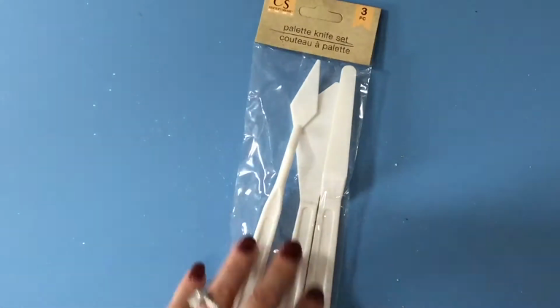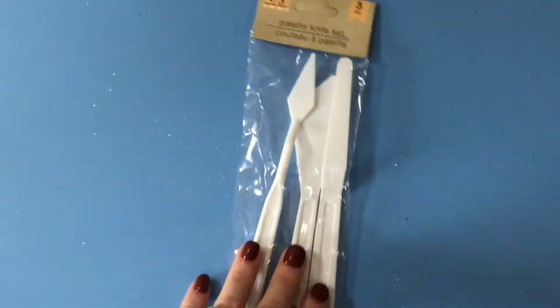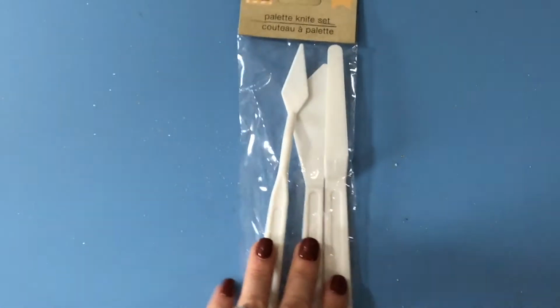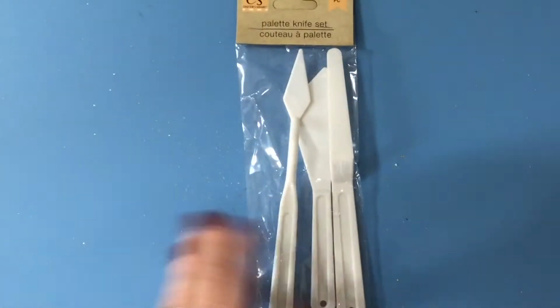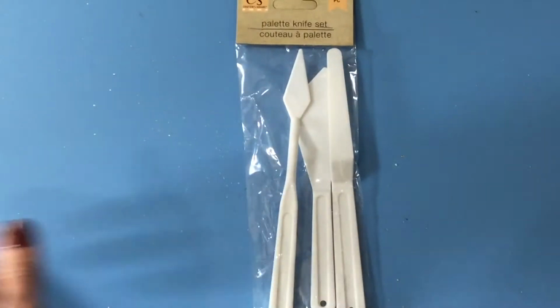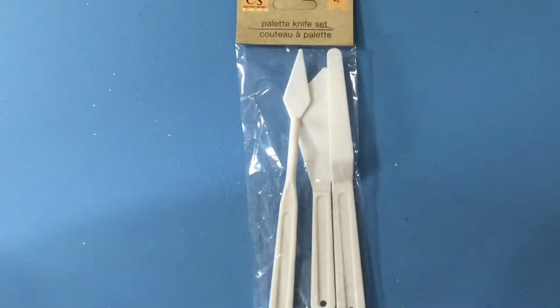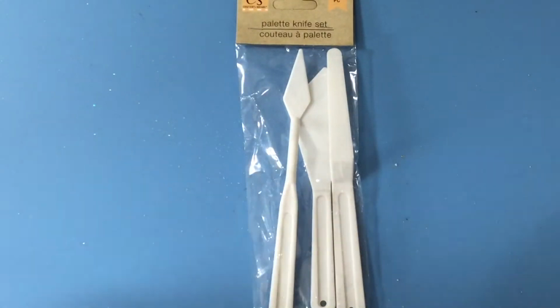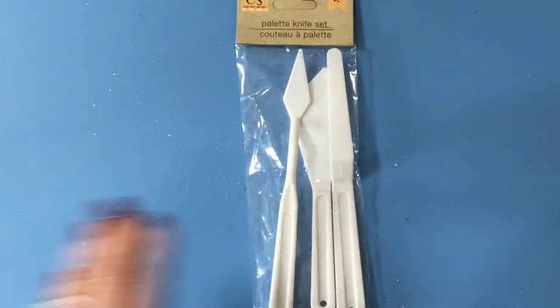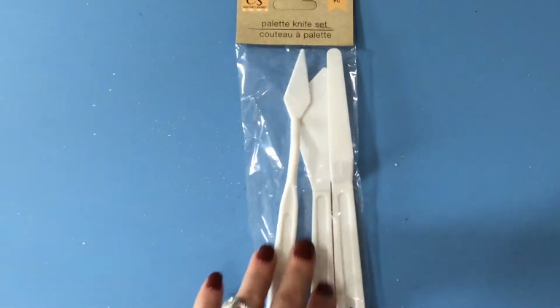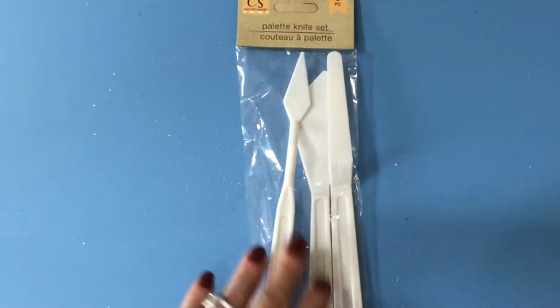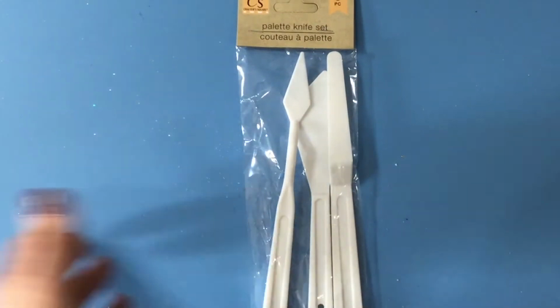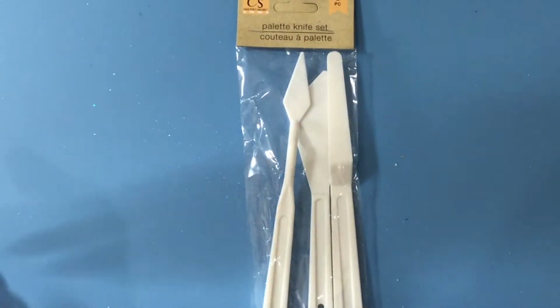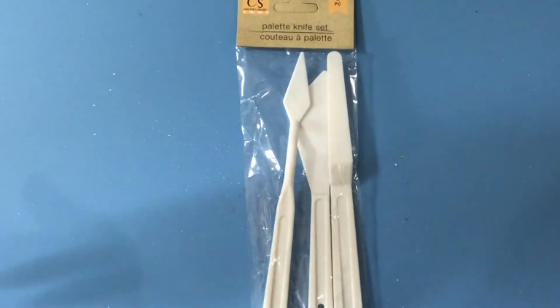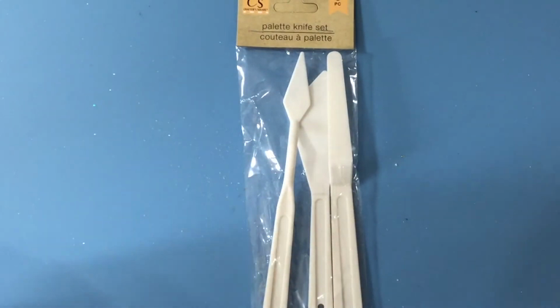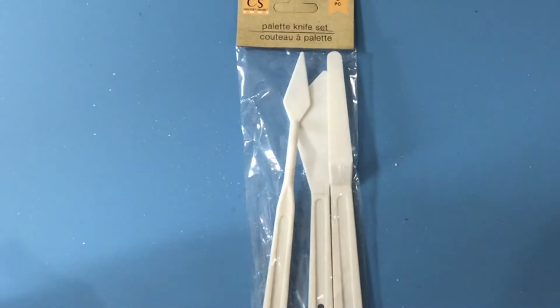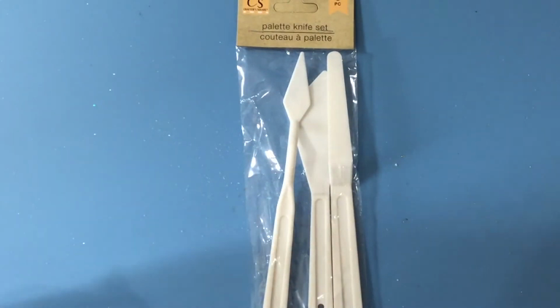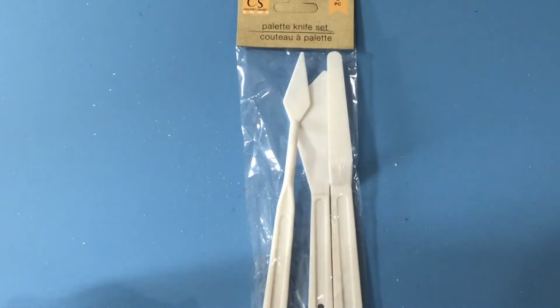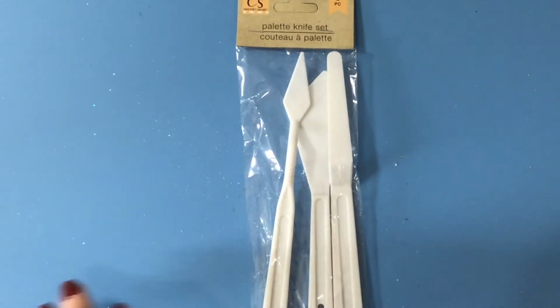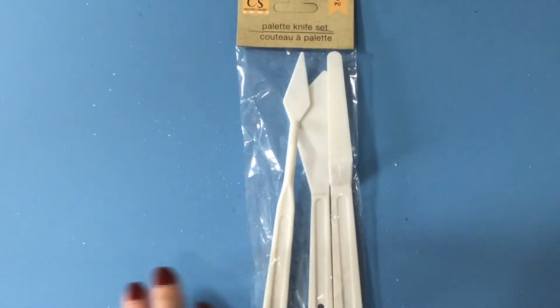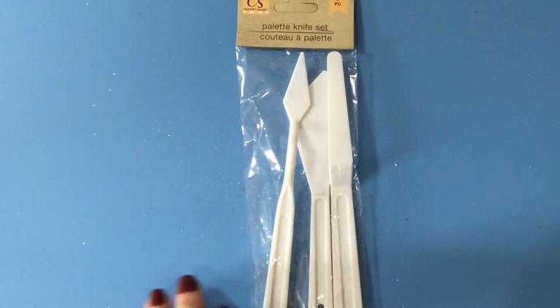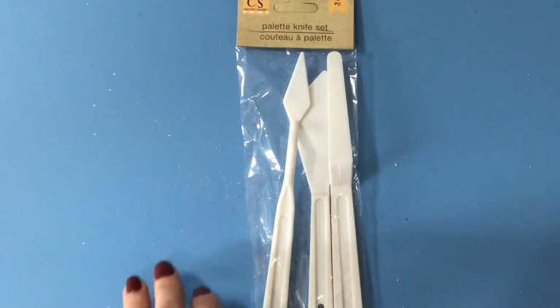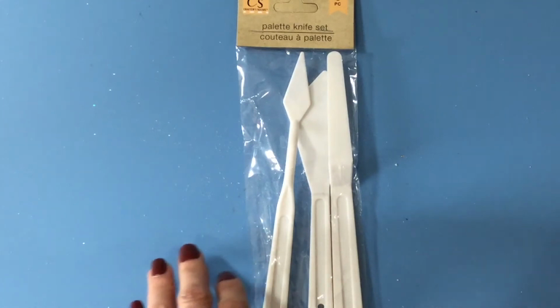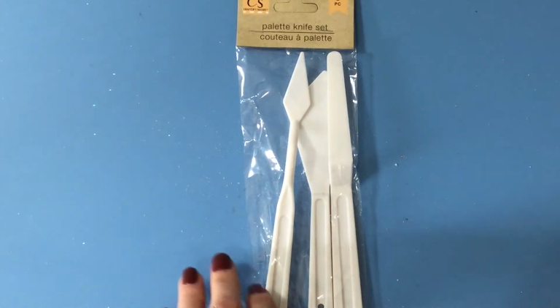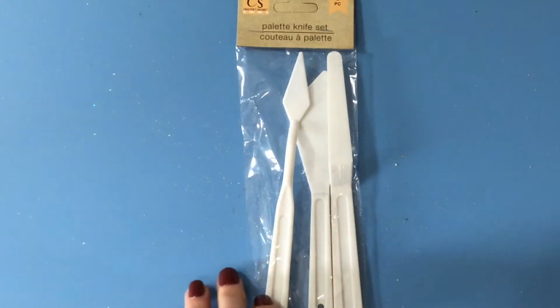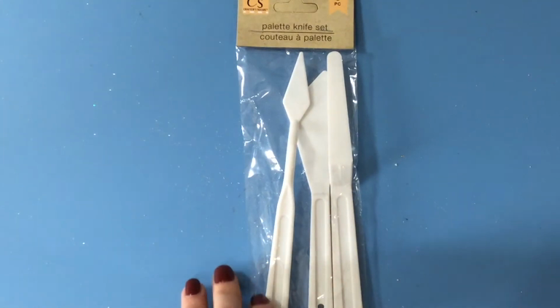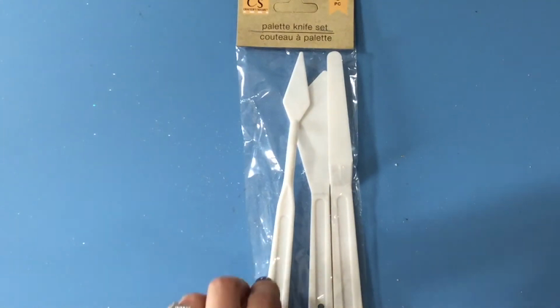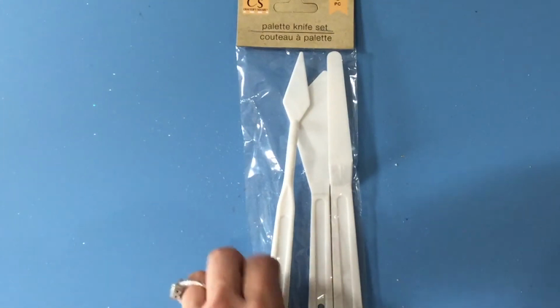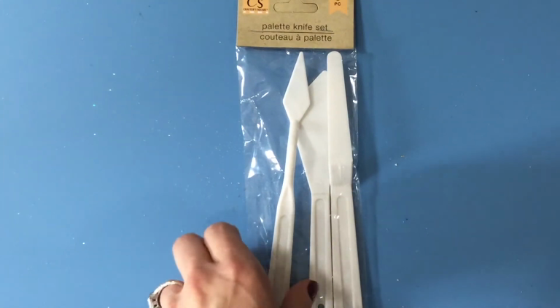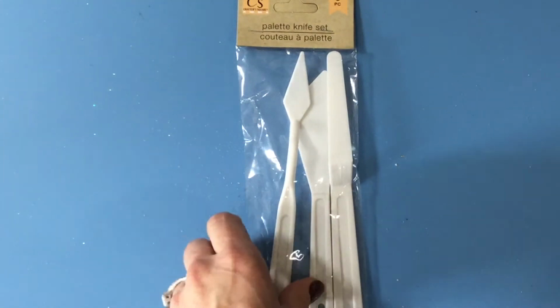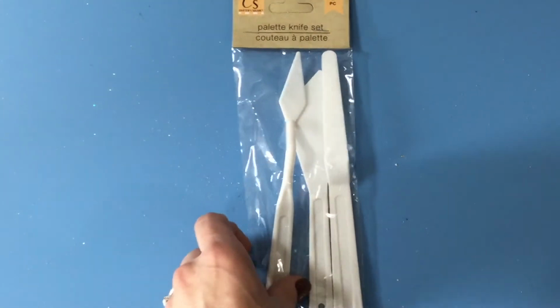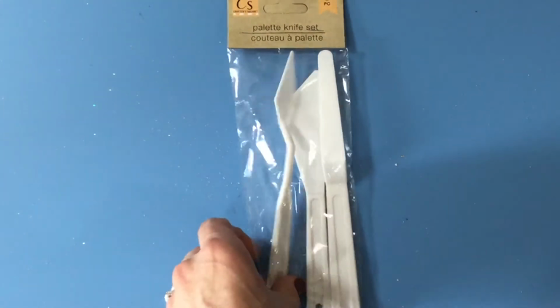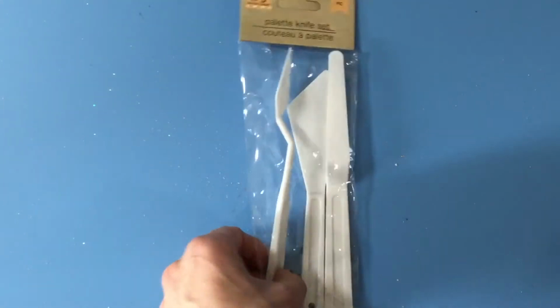And they always seem to have these at Dollar Tree — this is a great buy: three palette knives for a dollar.